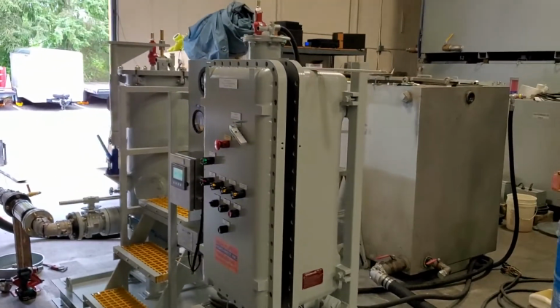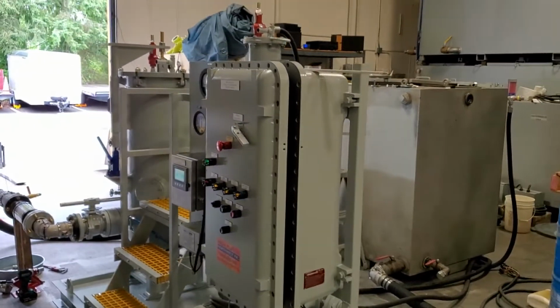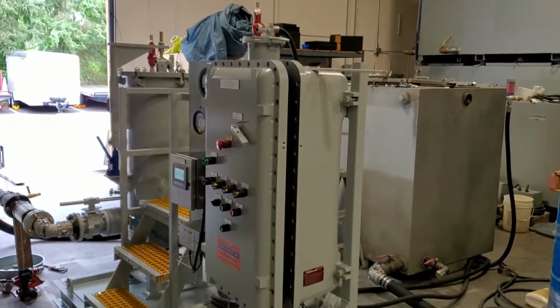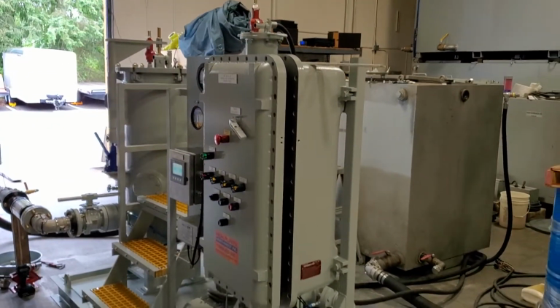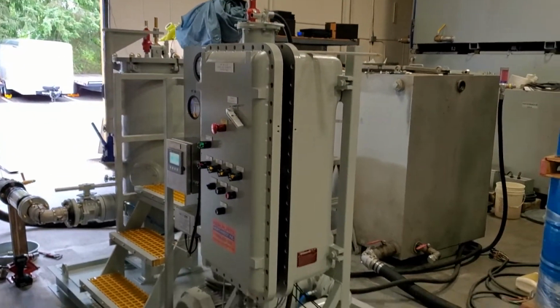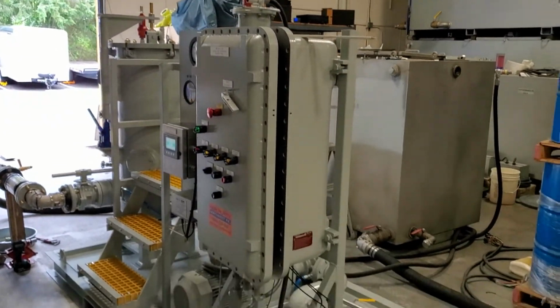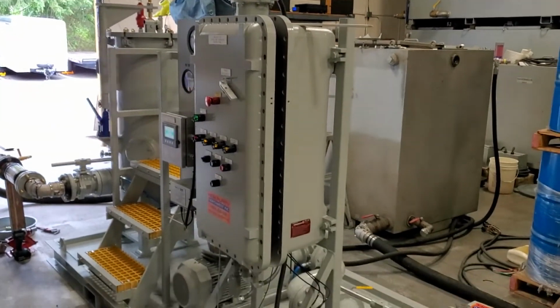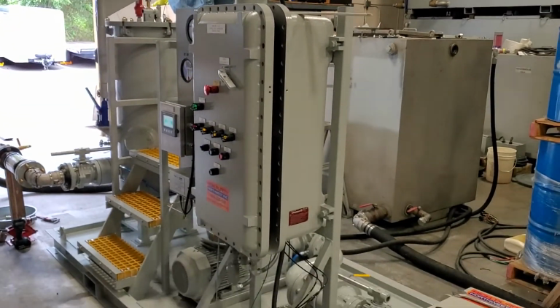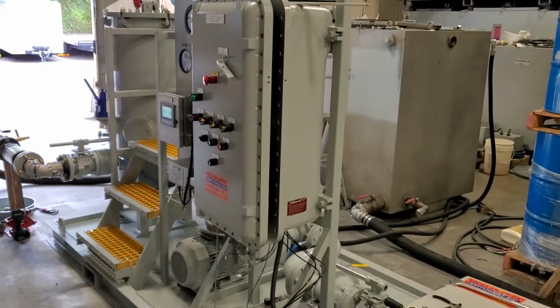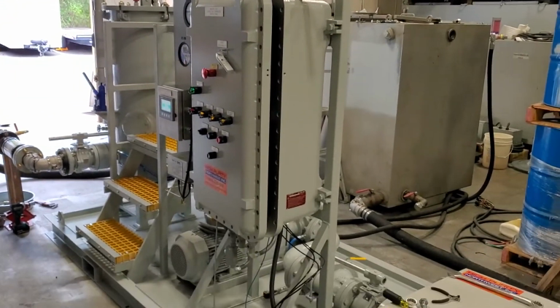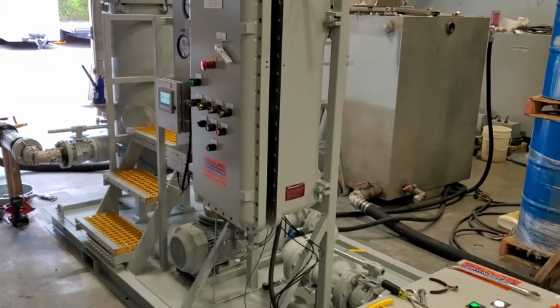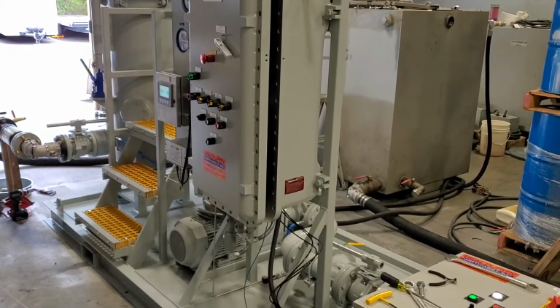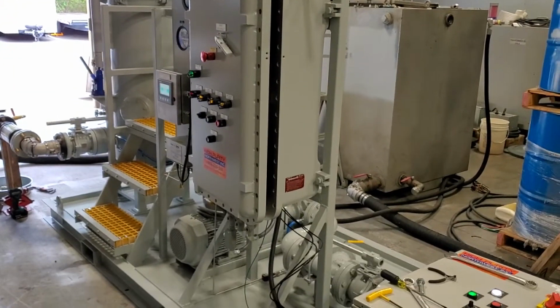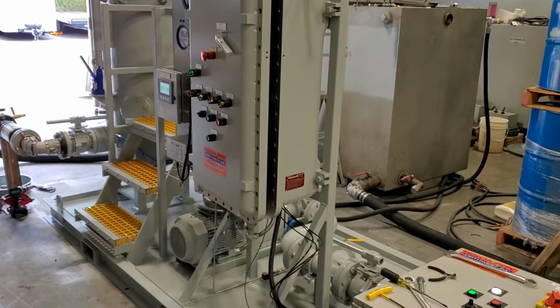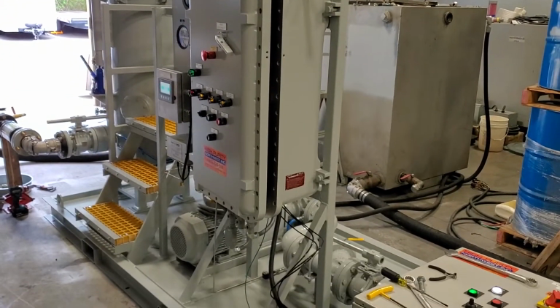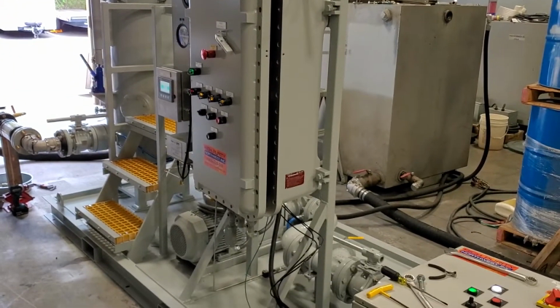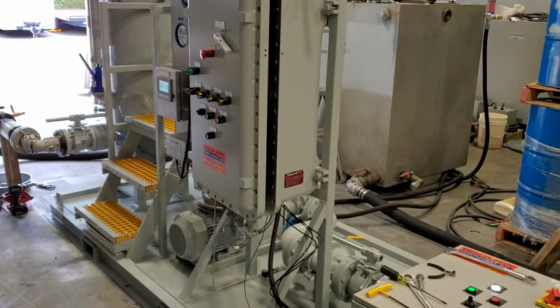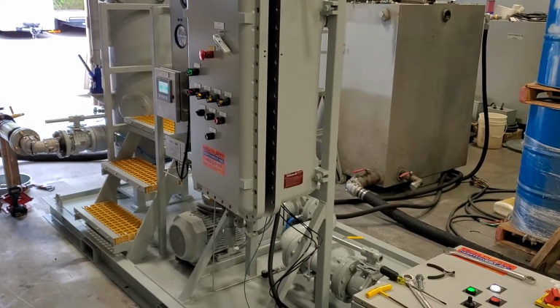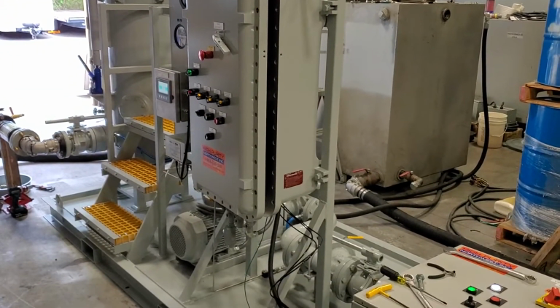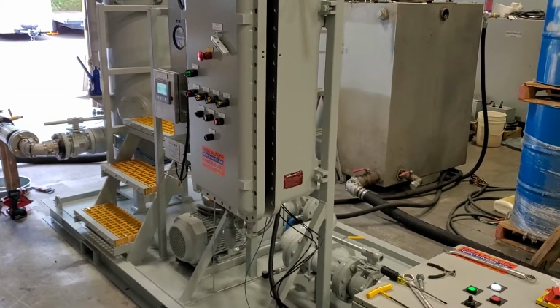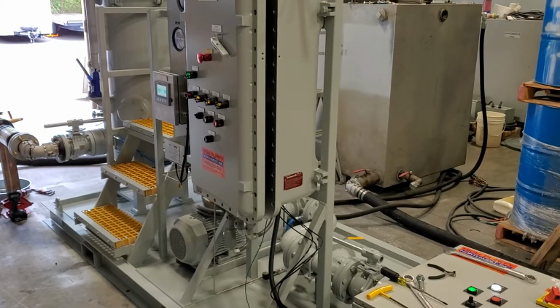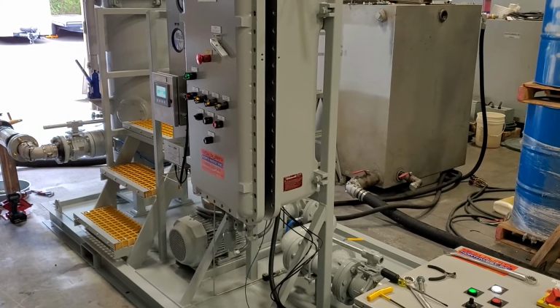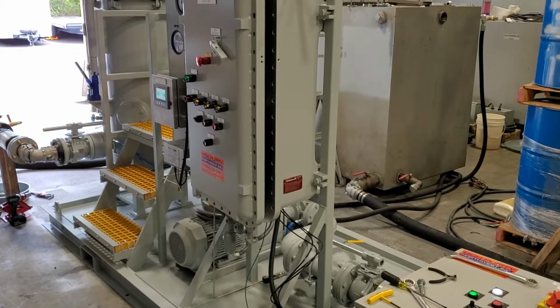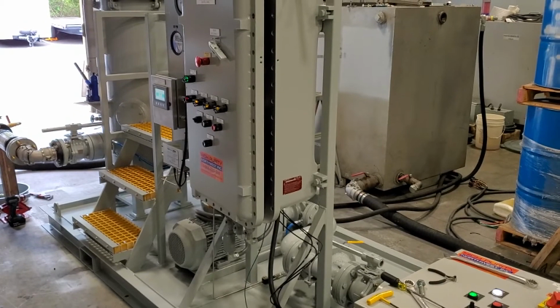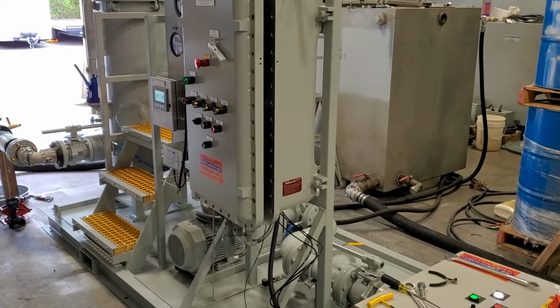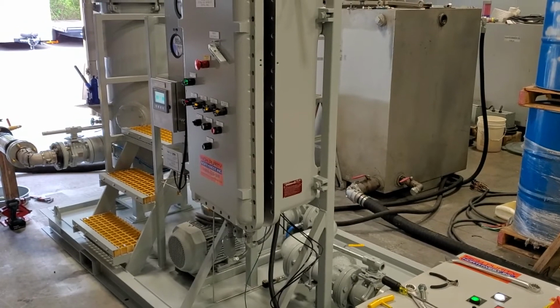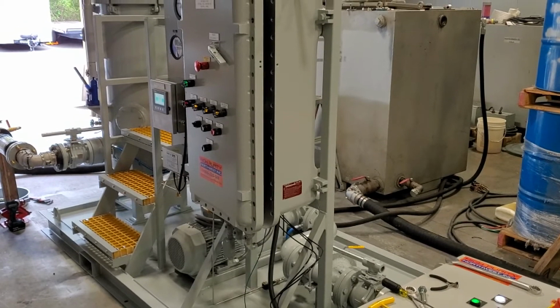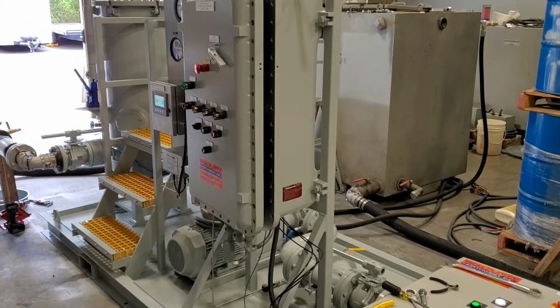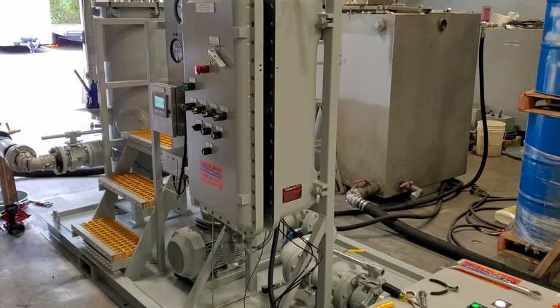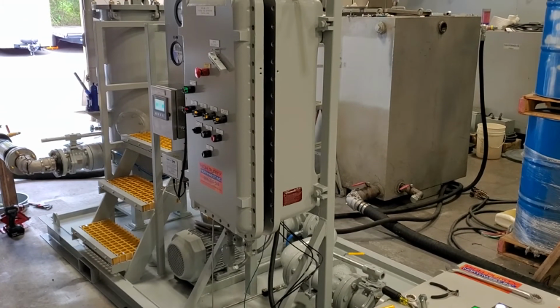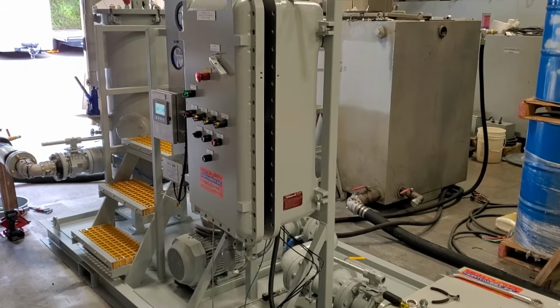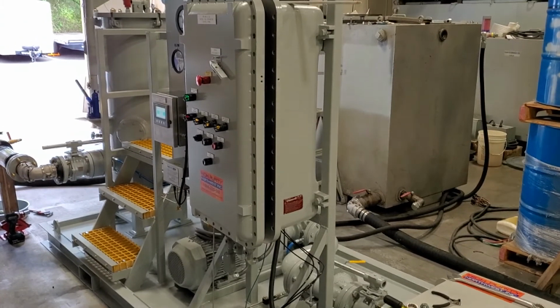High Purity Northwest High Flow Fuel Filtration System. Thank you.